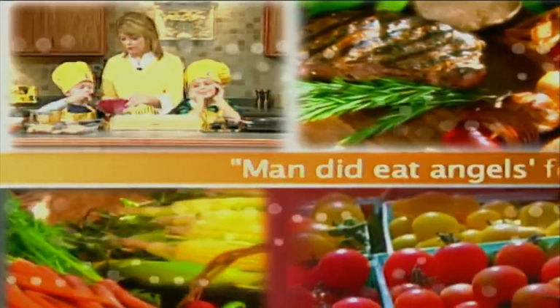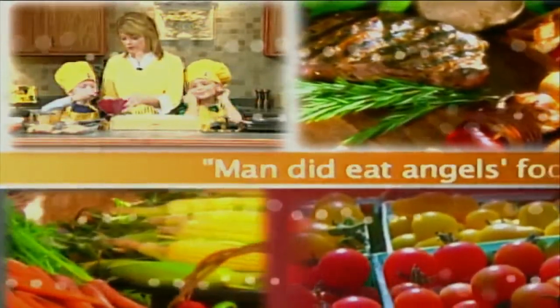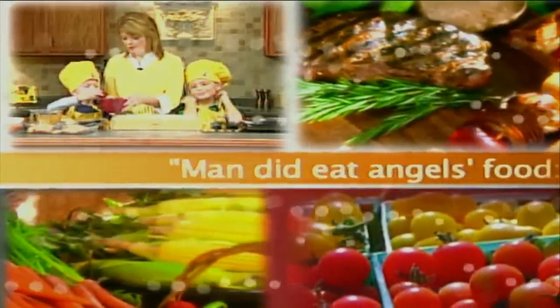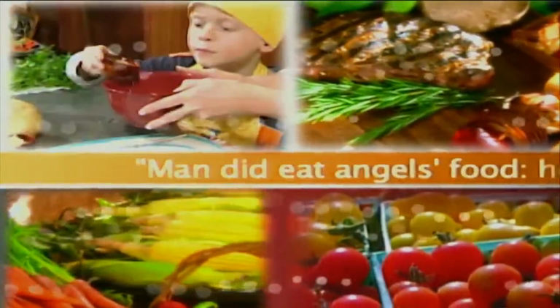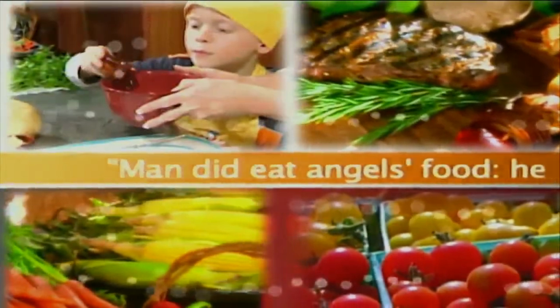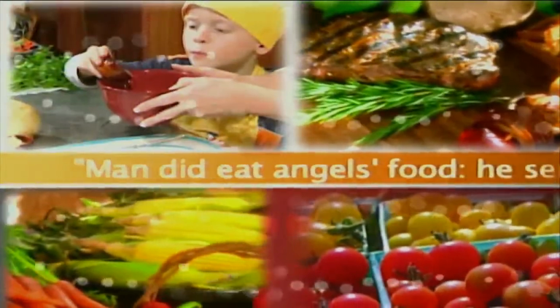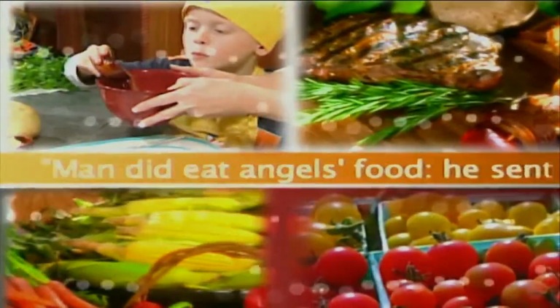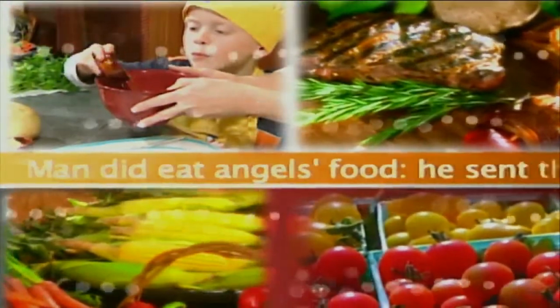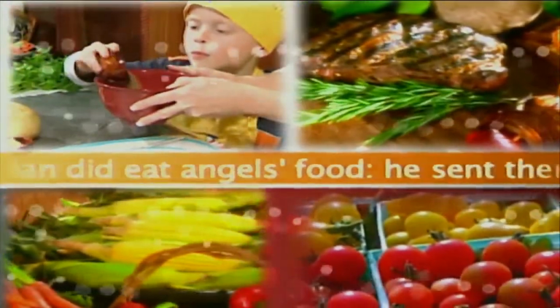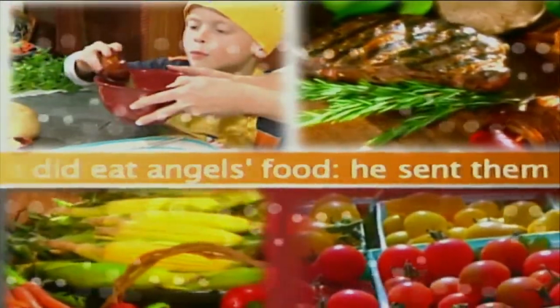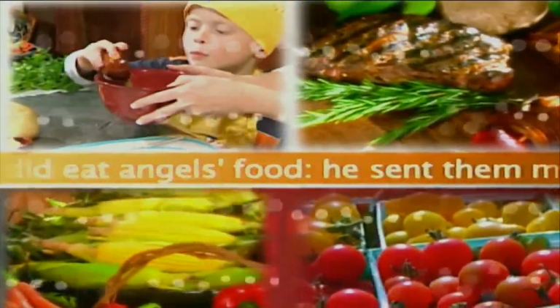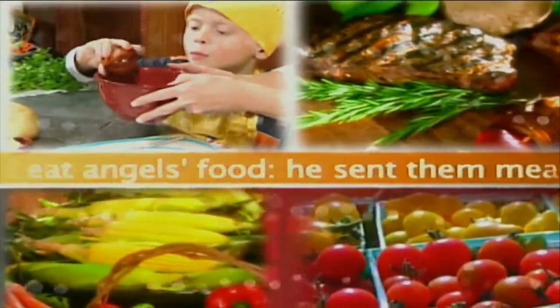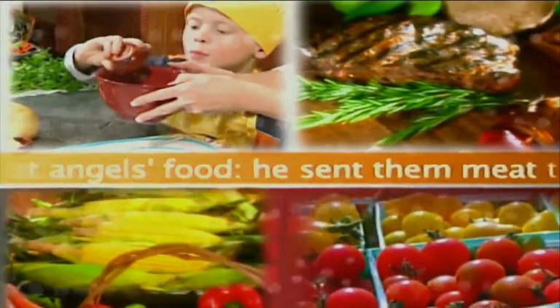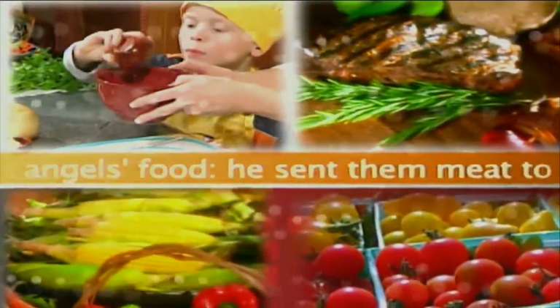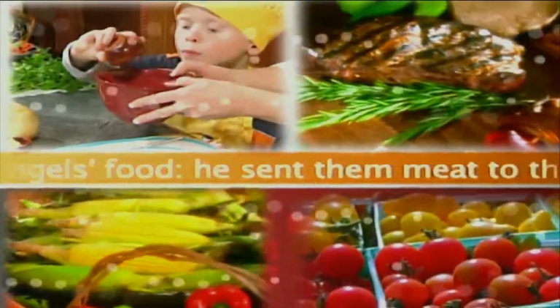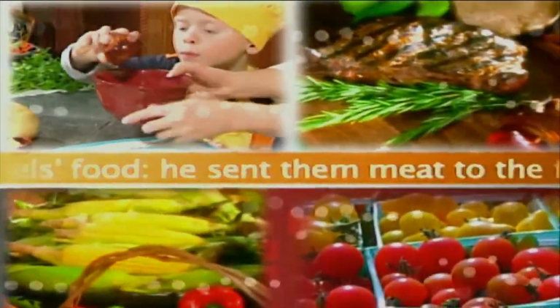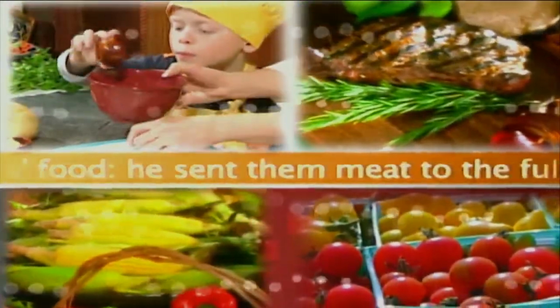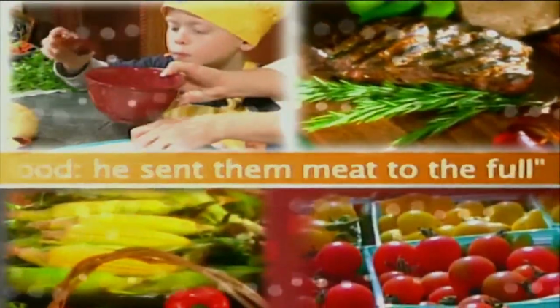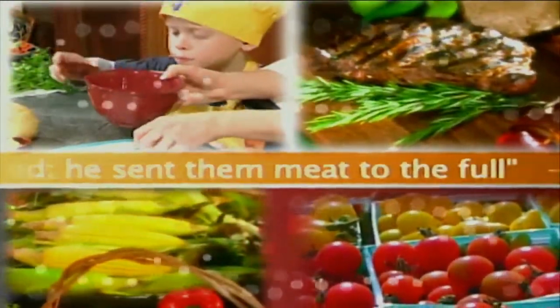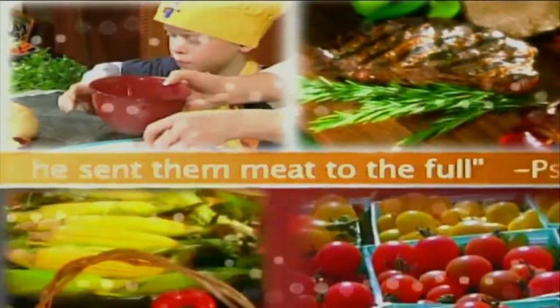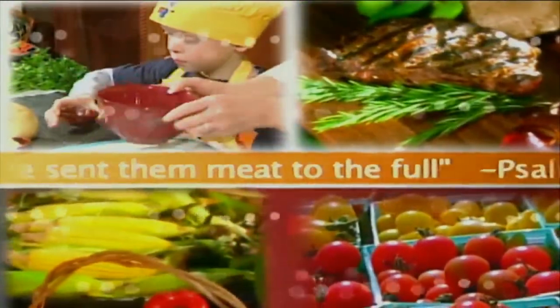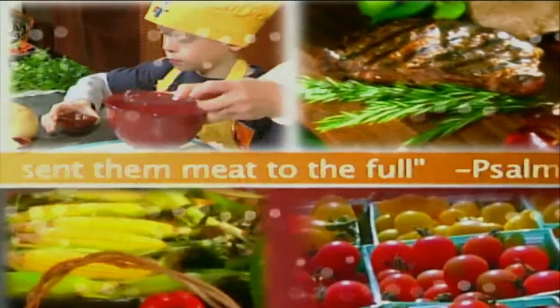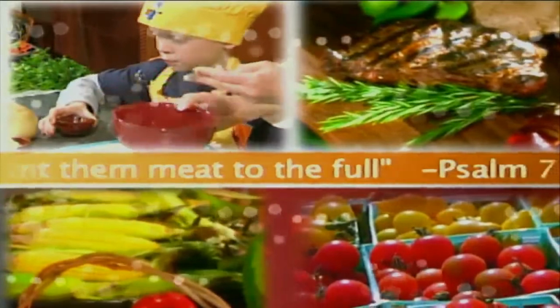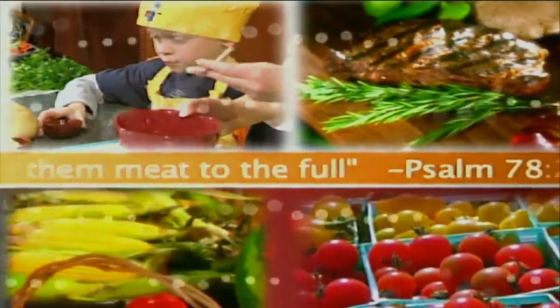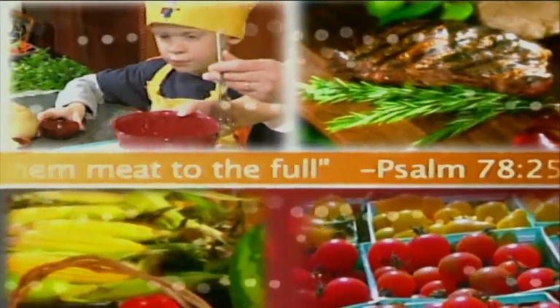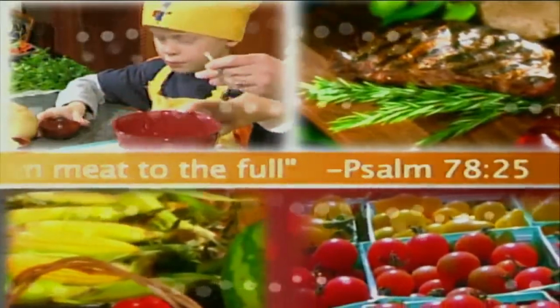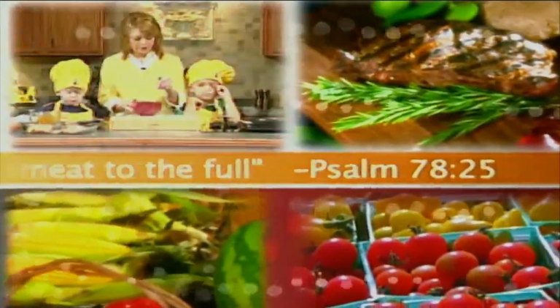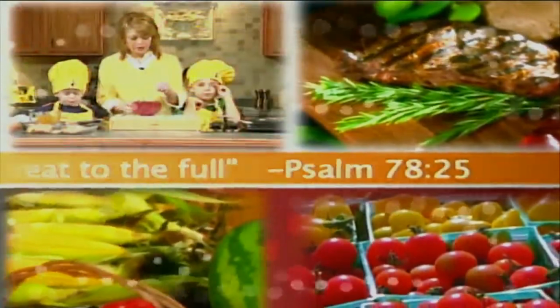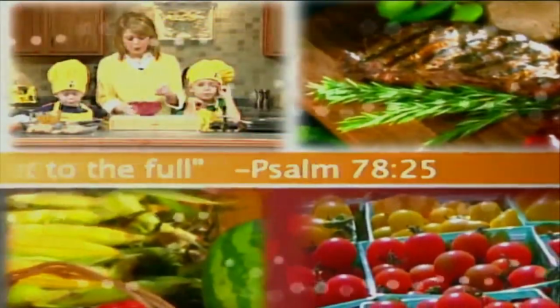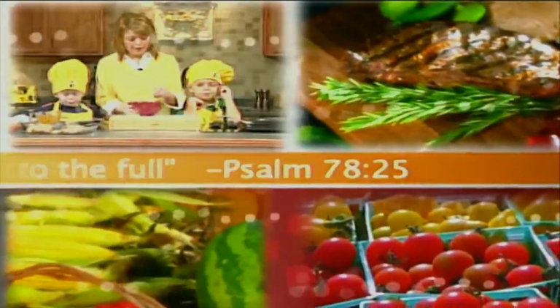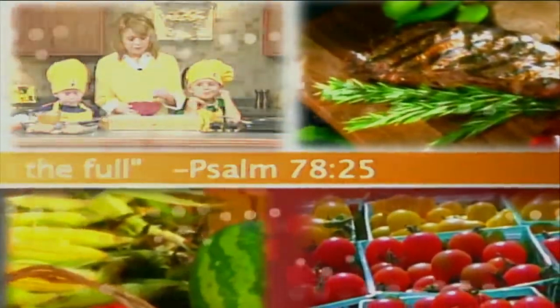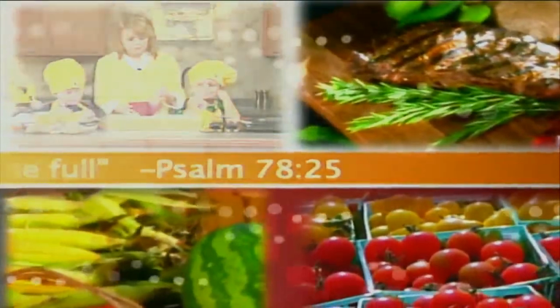Man did eat angels' food. He sent the meat to the full. Psalm 78:25.